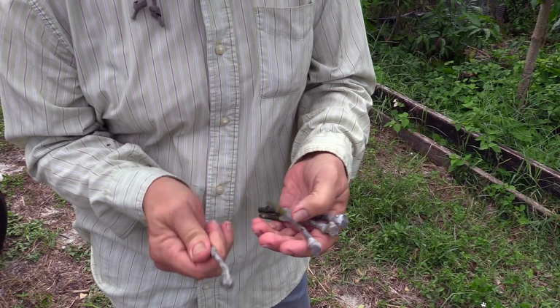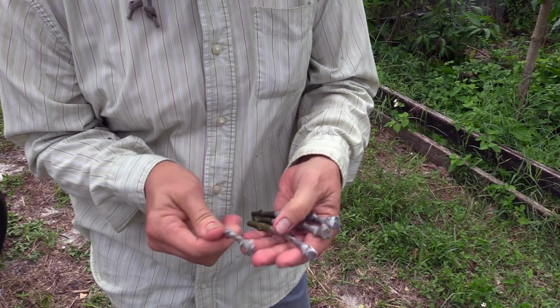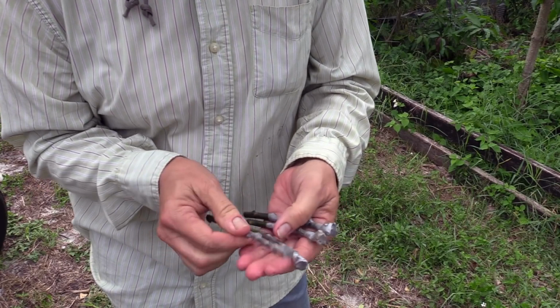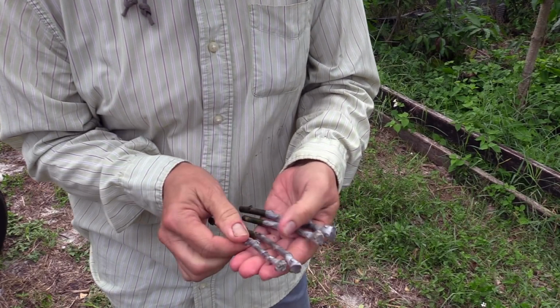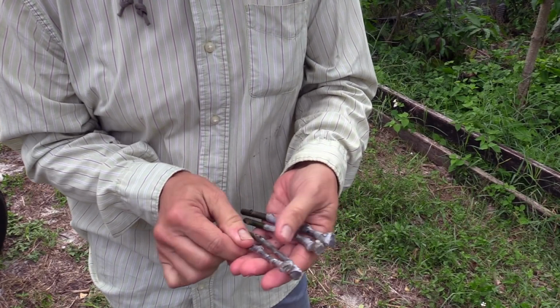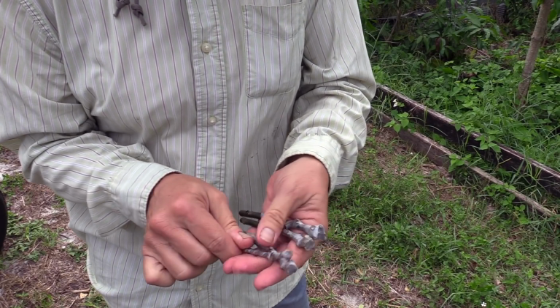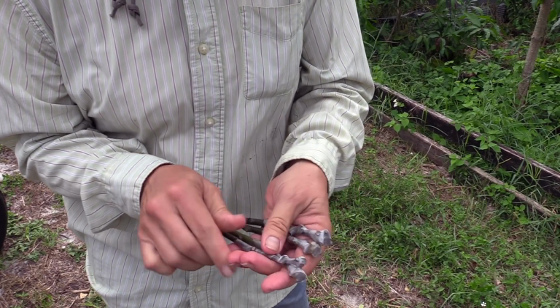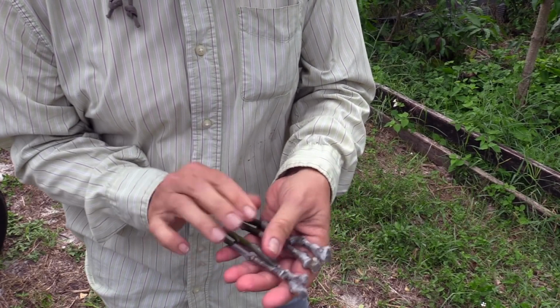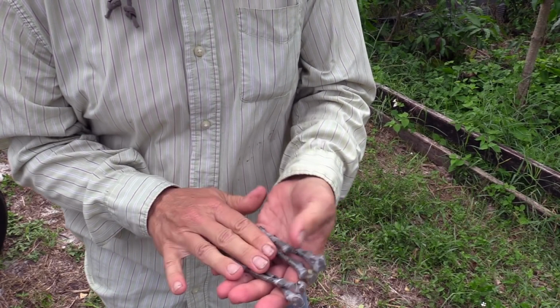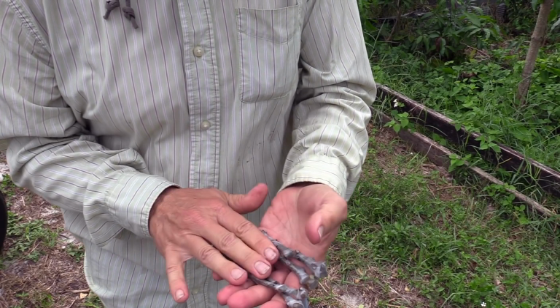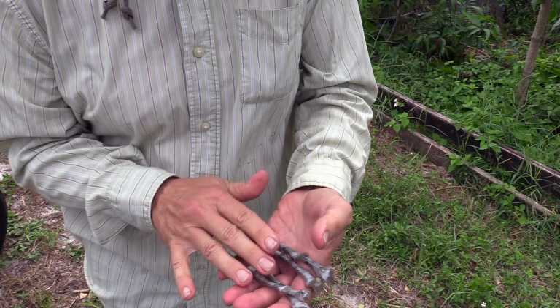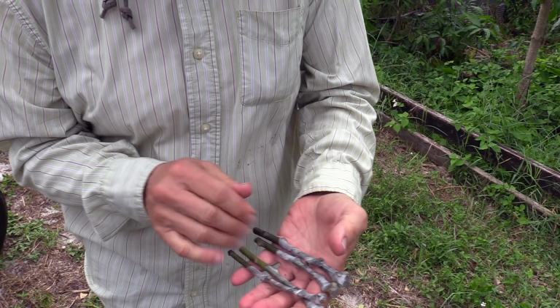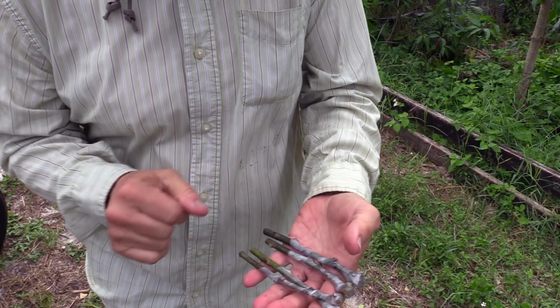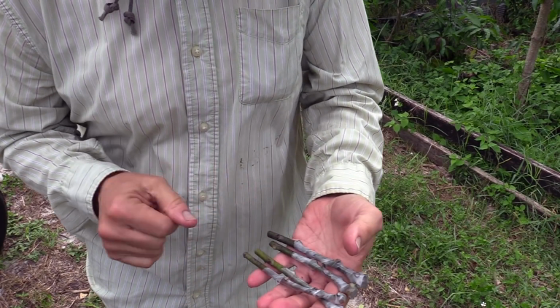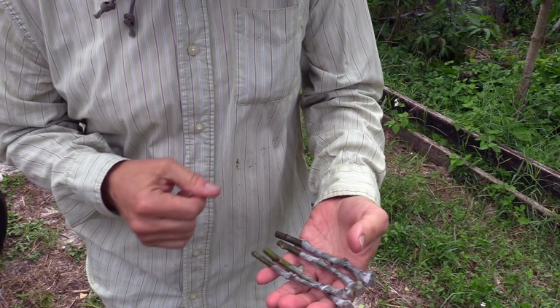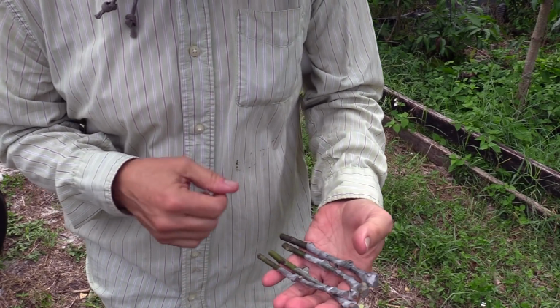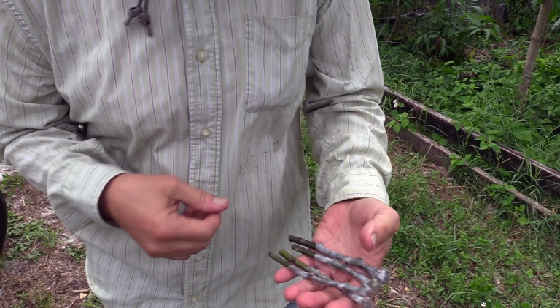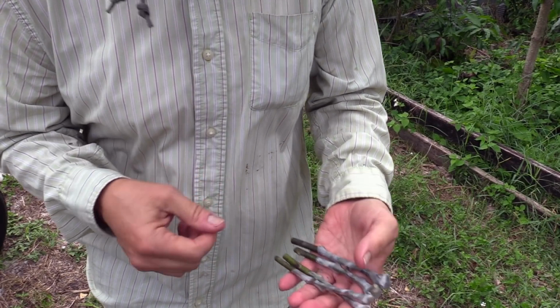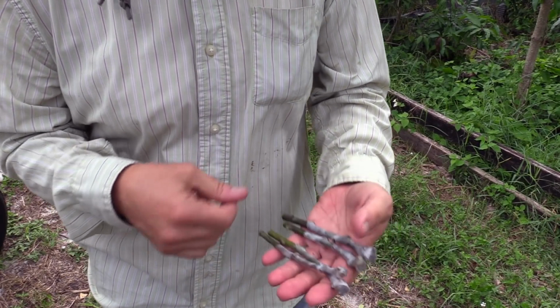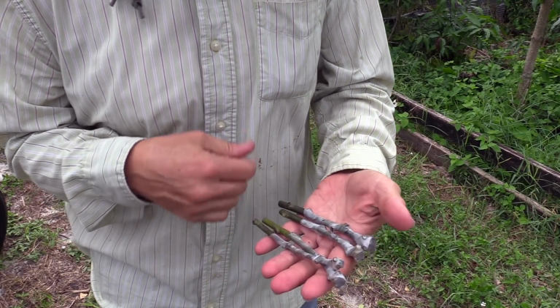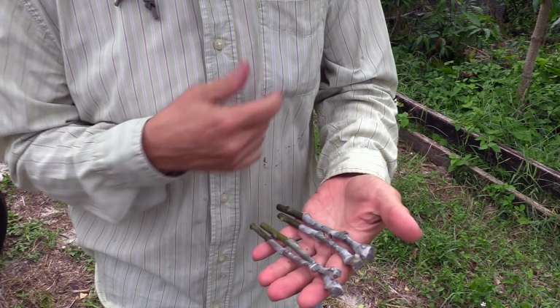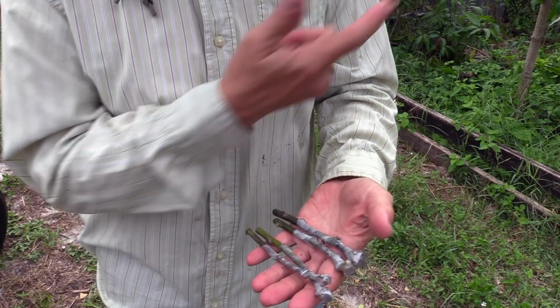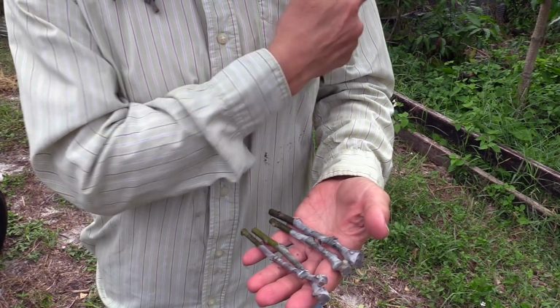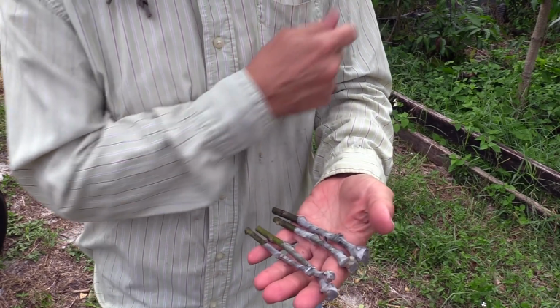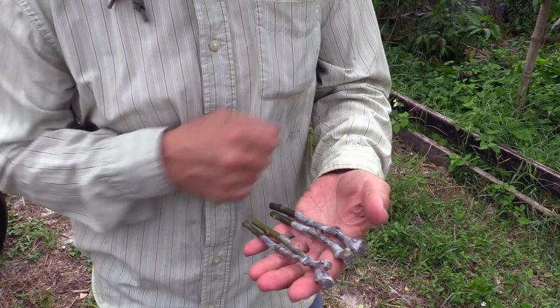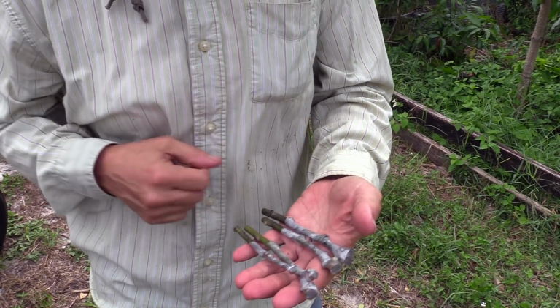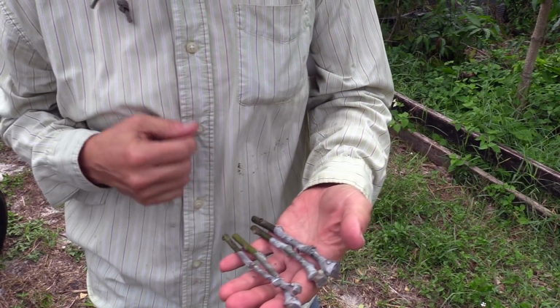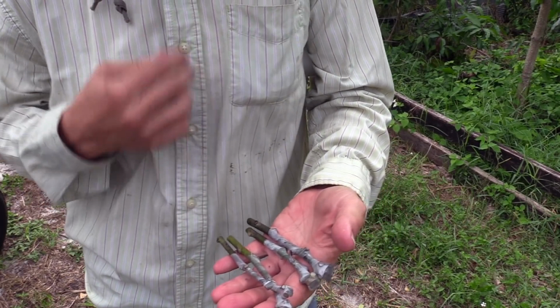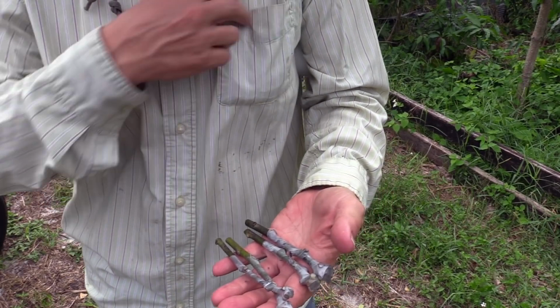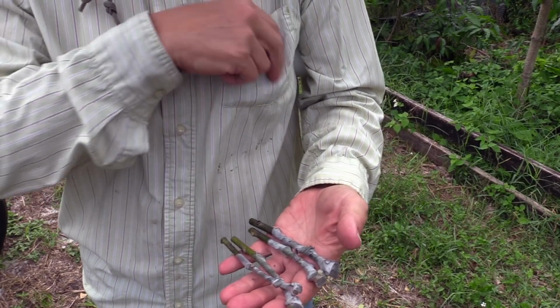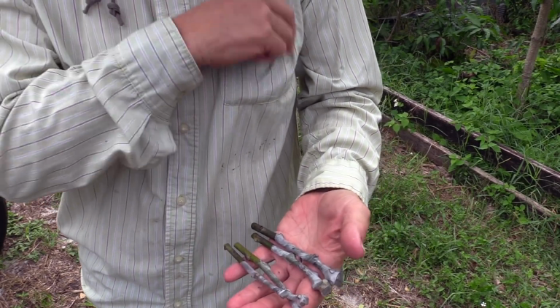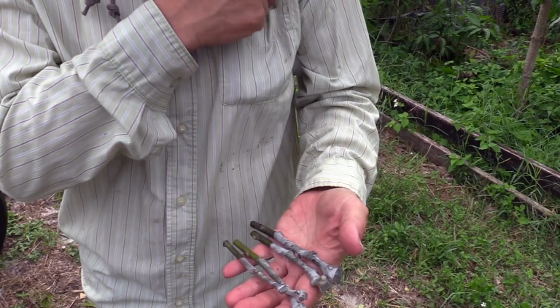Okay, so these are all wrapped. Let's go to the tree we're going to put them on.